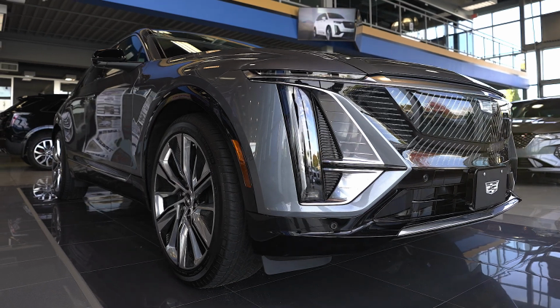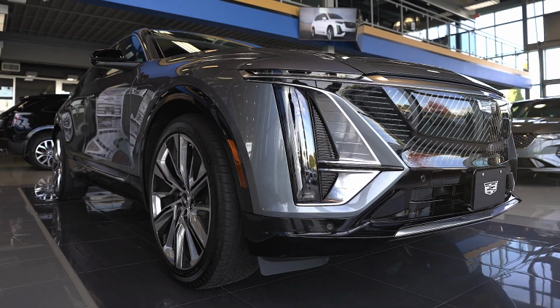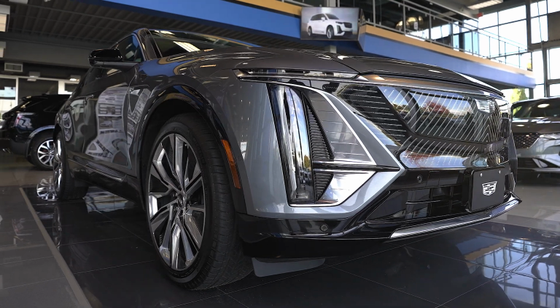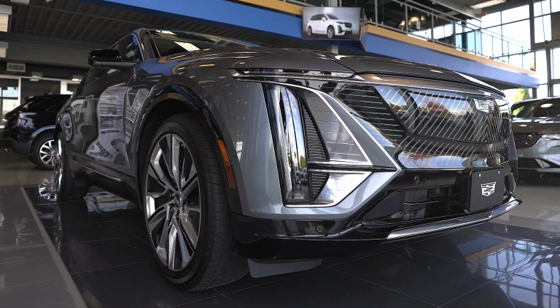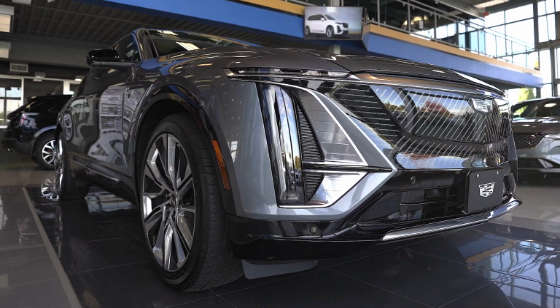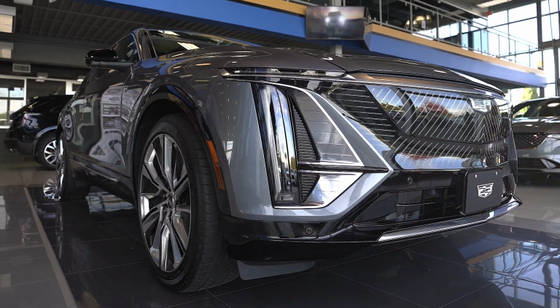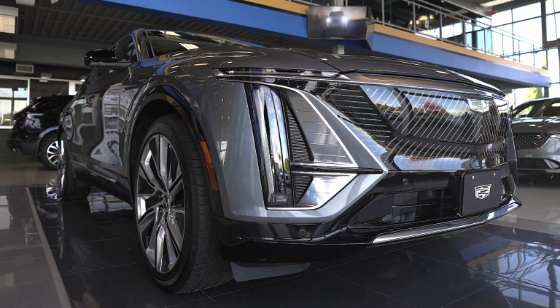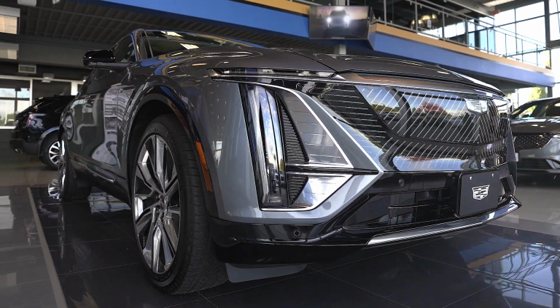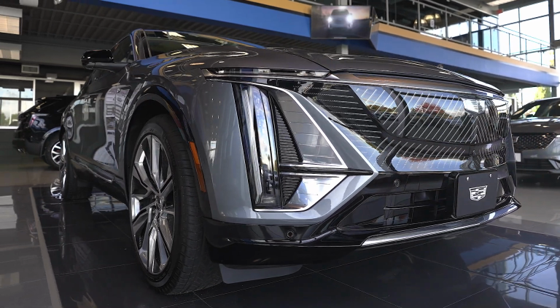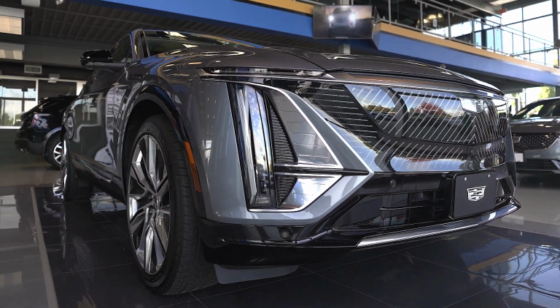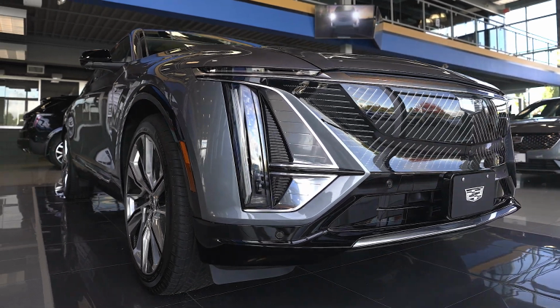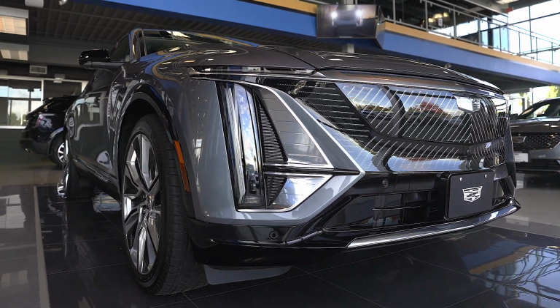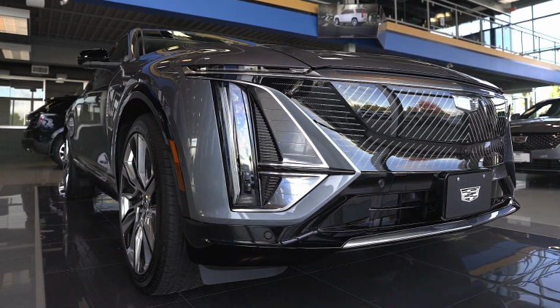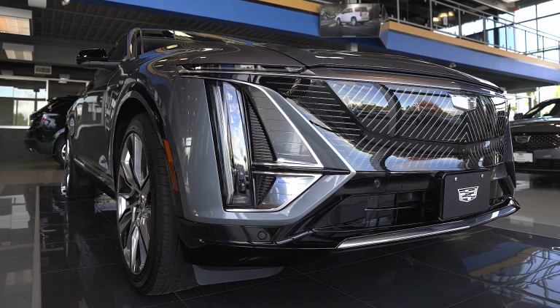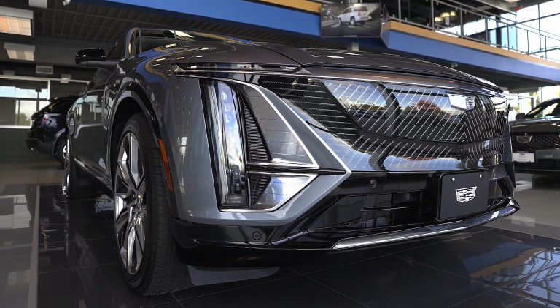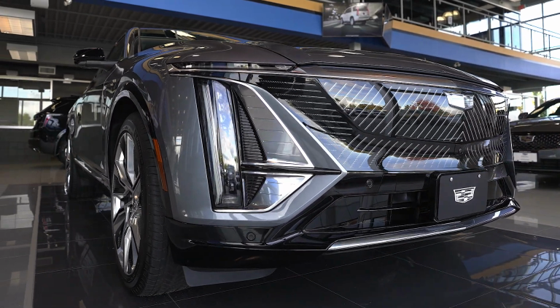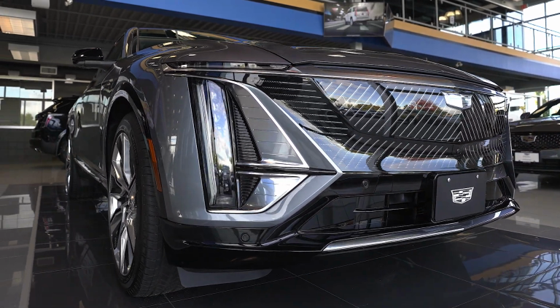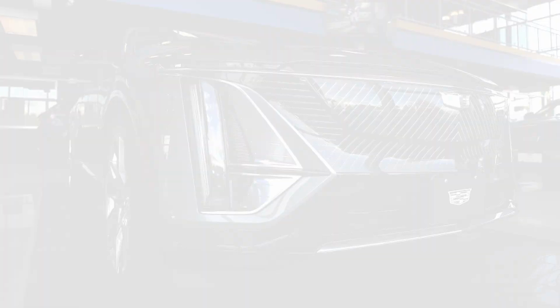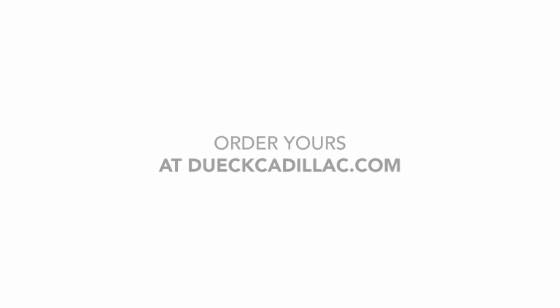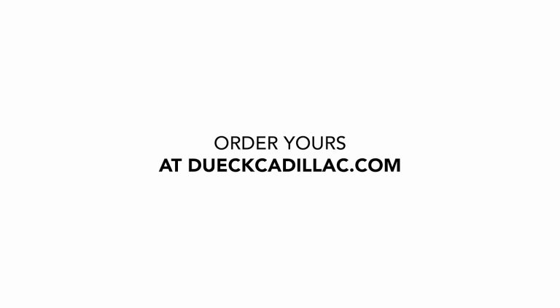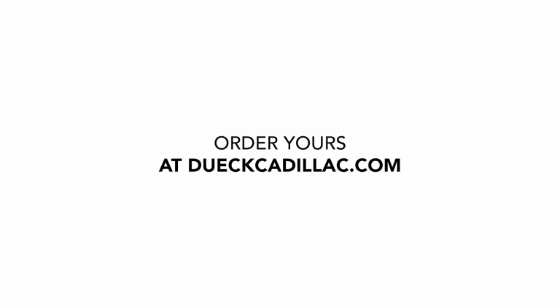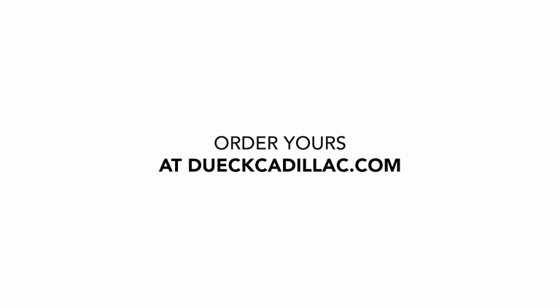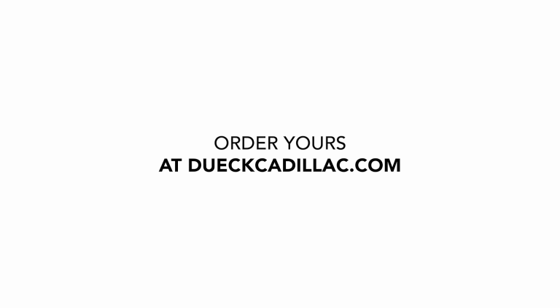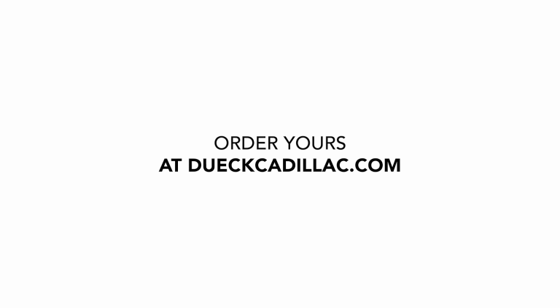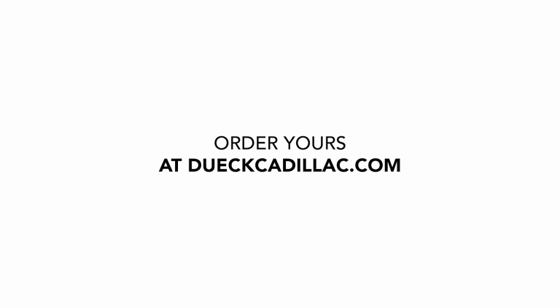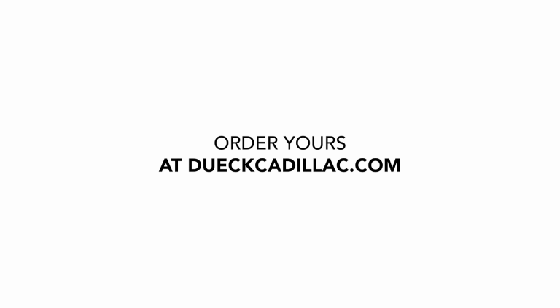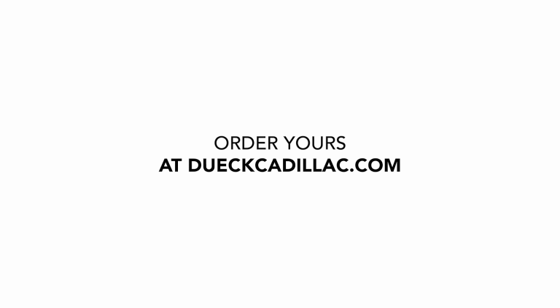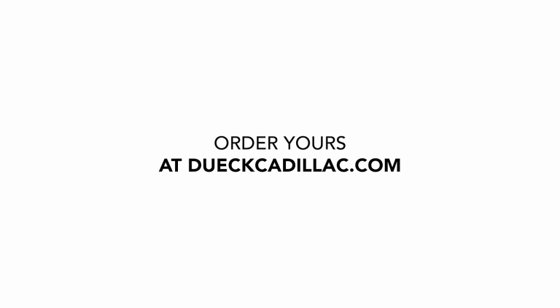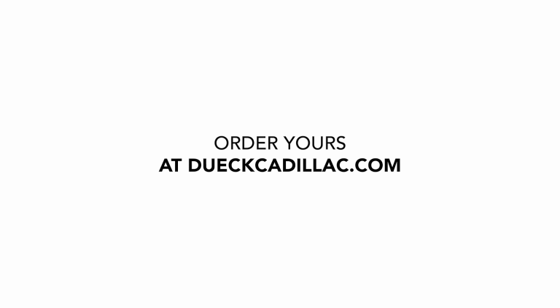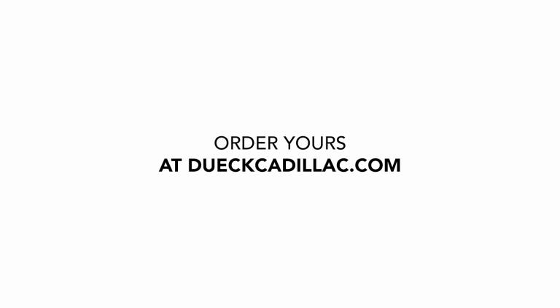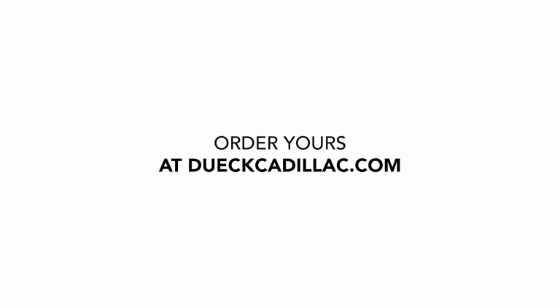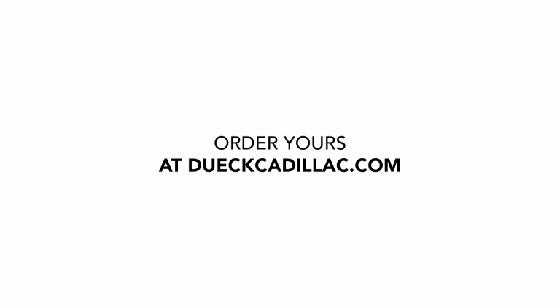The 2023 Cadillac Lyriq has a lot more. Order yours at doitcadillac.com.